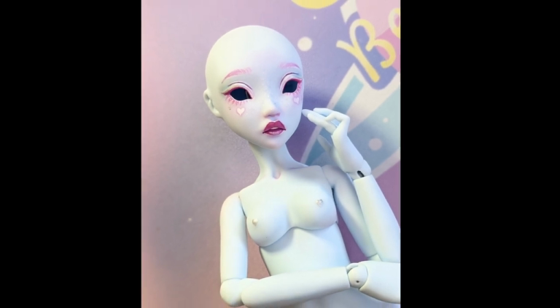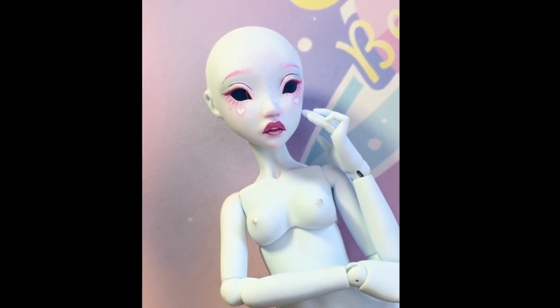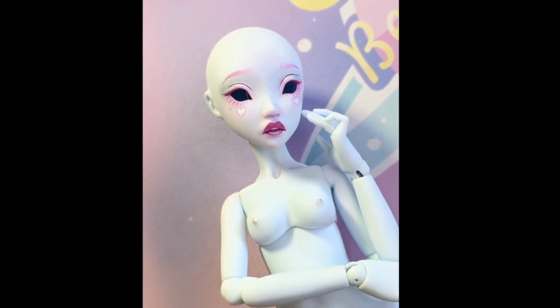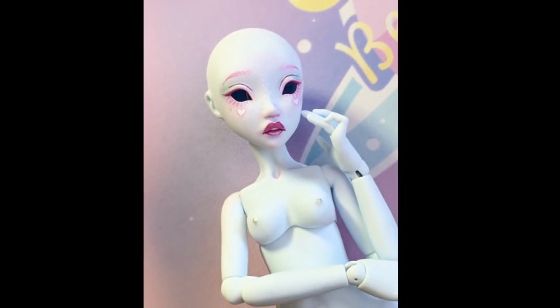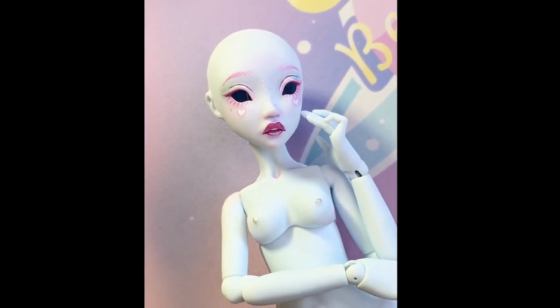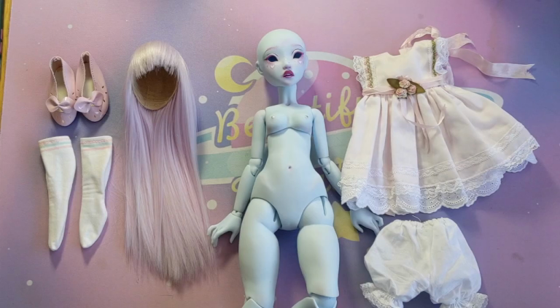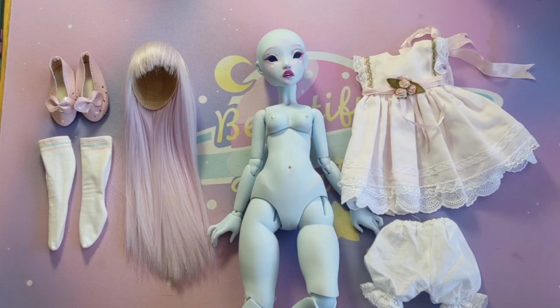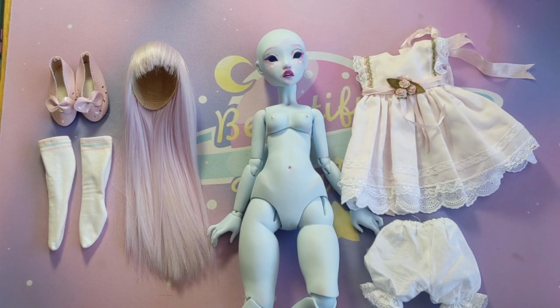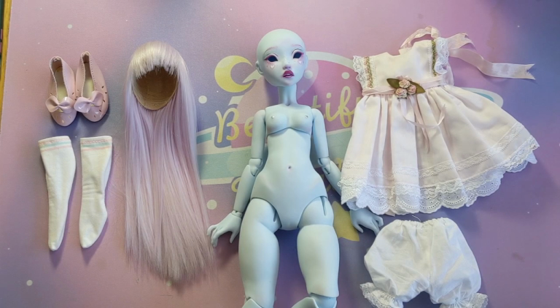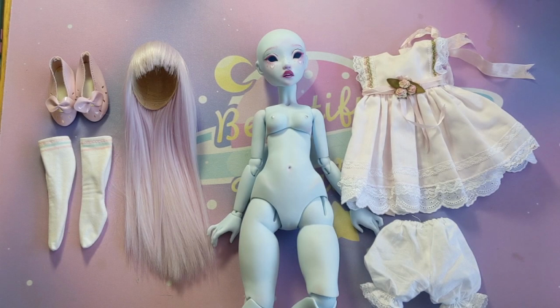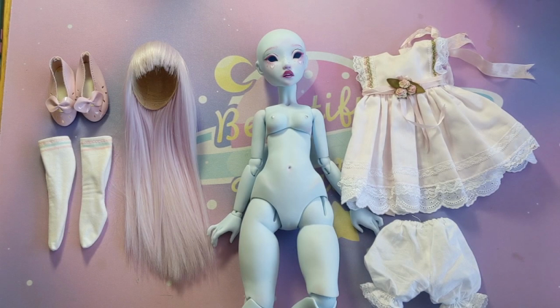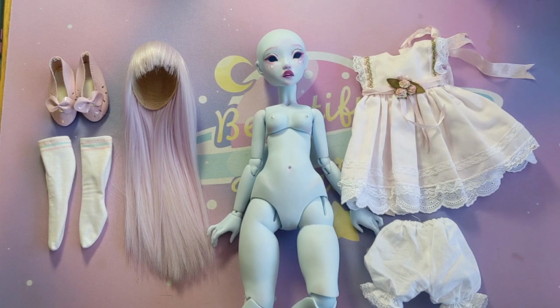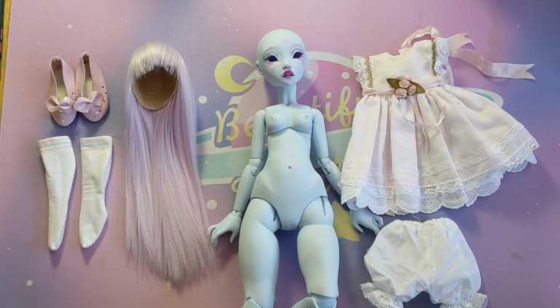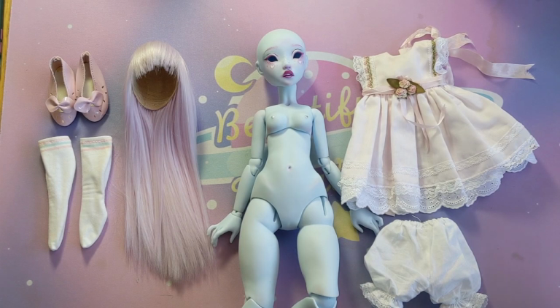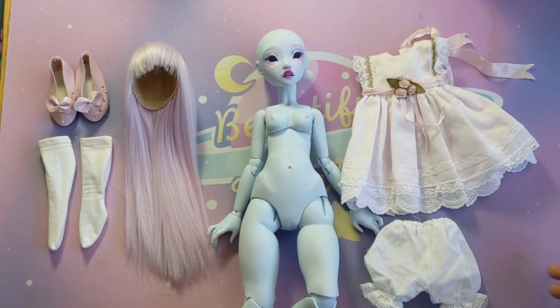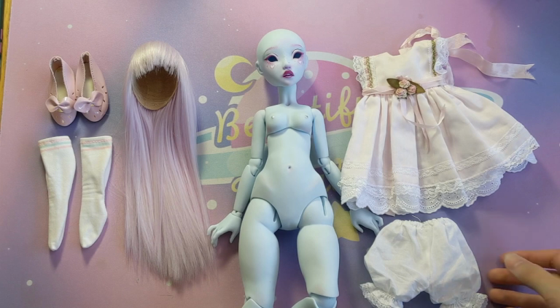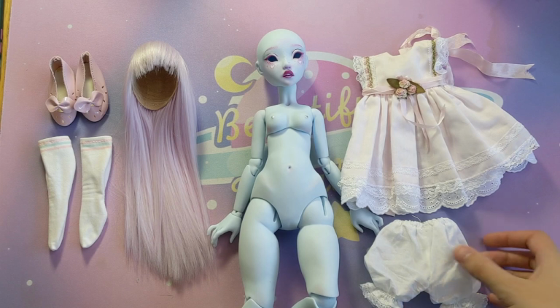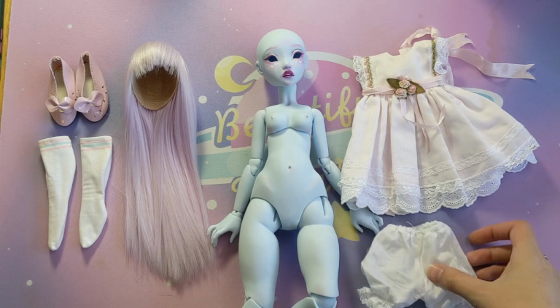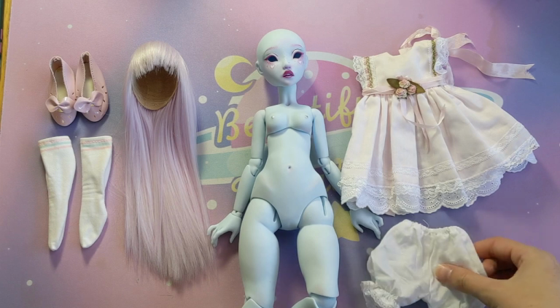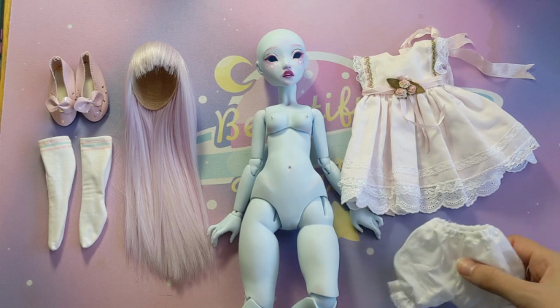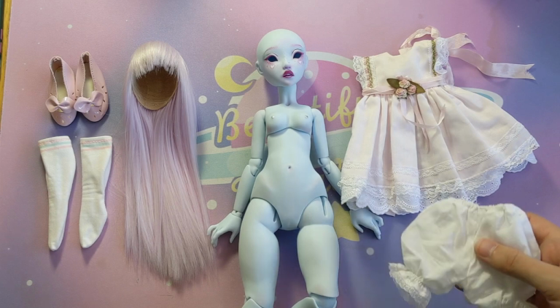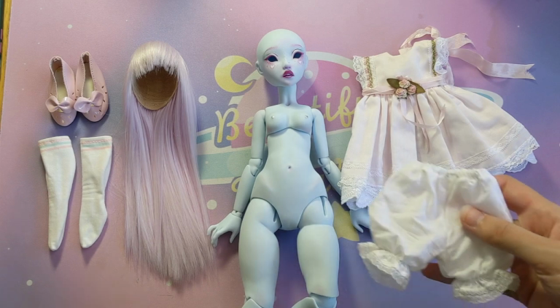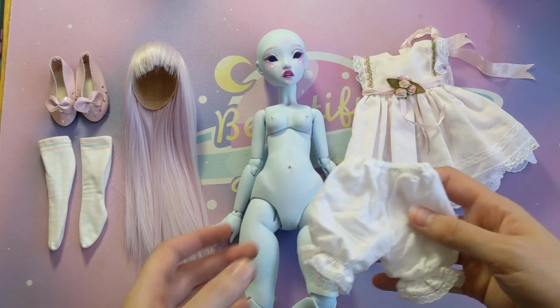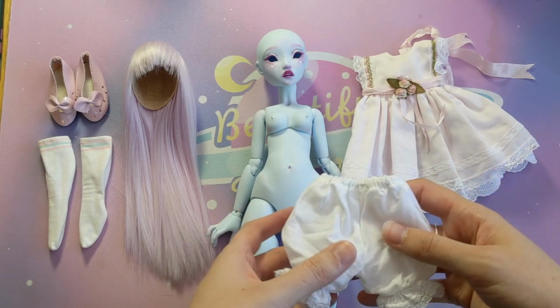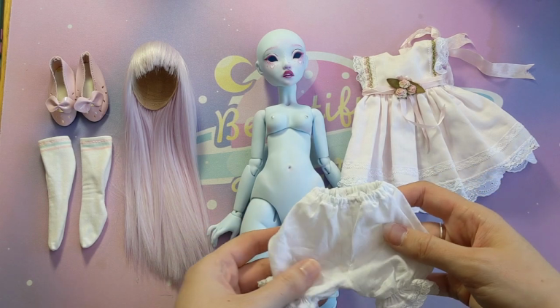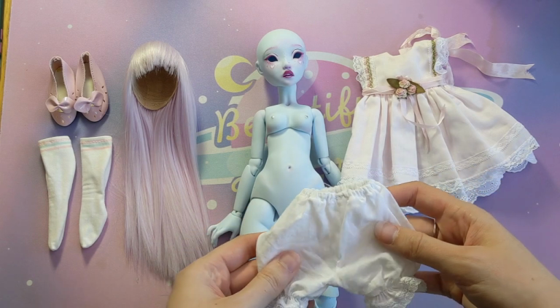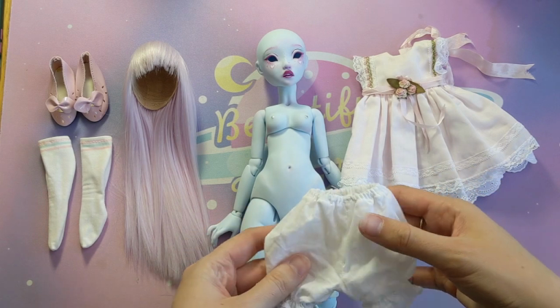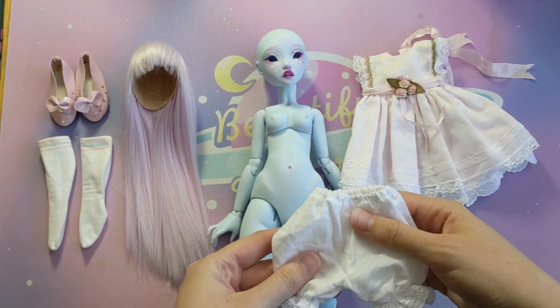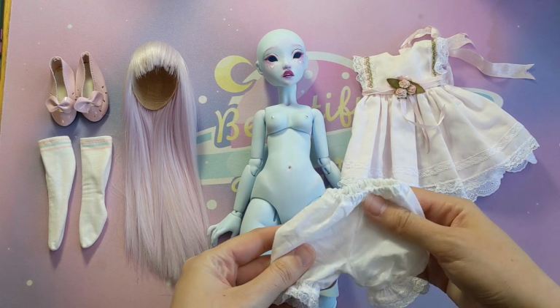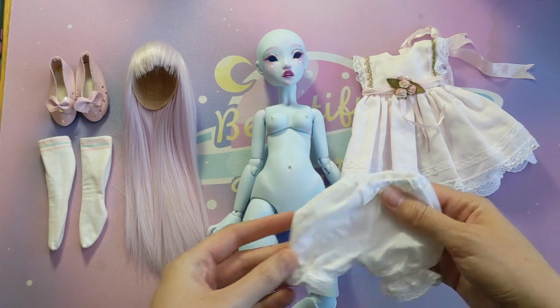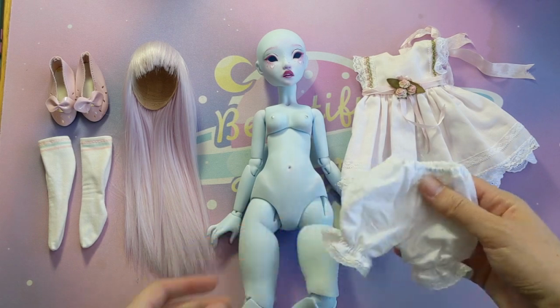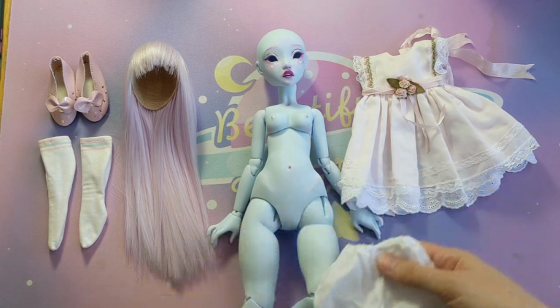Time to dress her up. I didn't make any of these items, but I'll link the shops I bought them from in the description box in case you are interested.